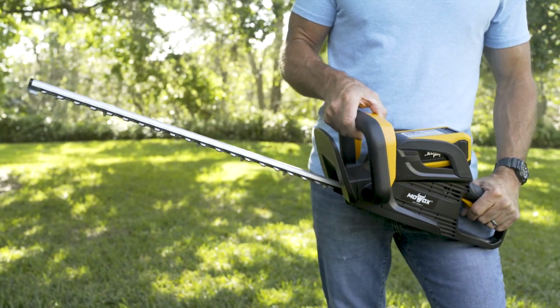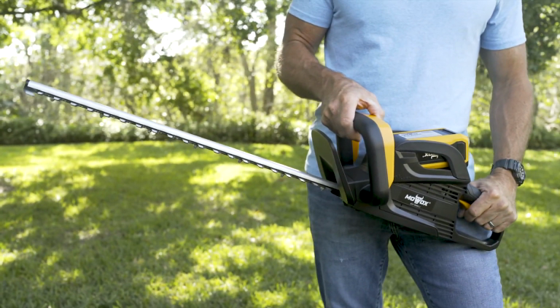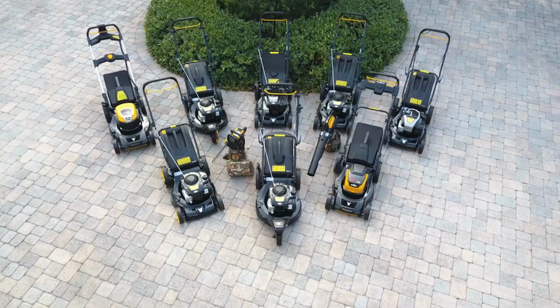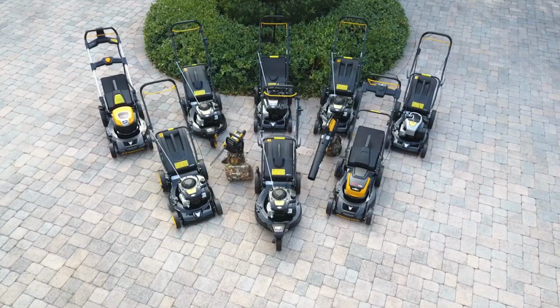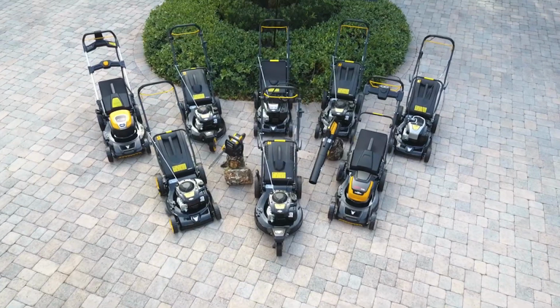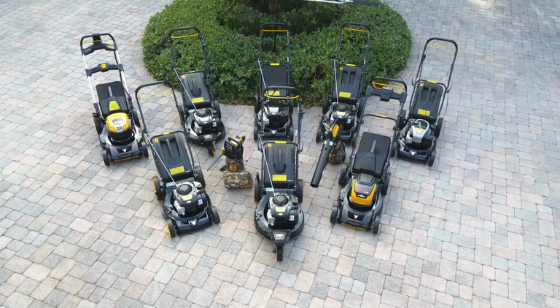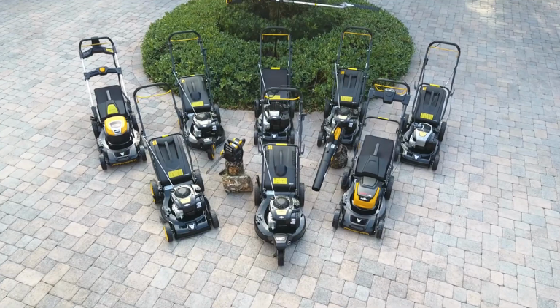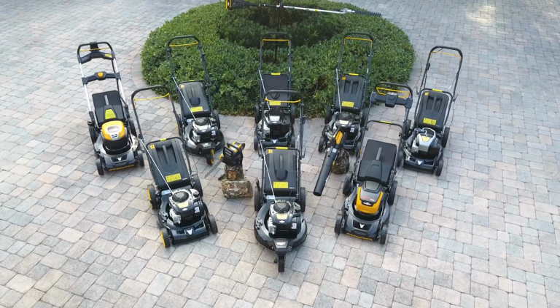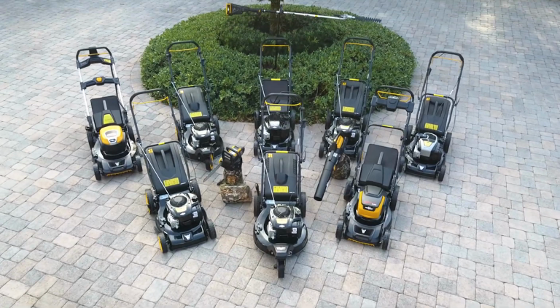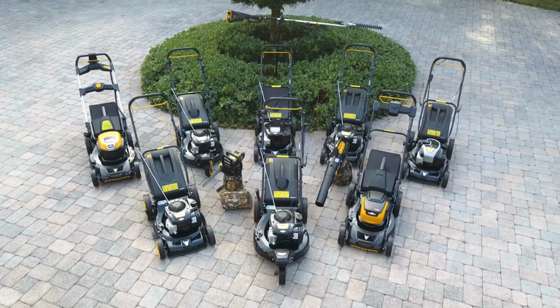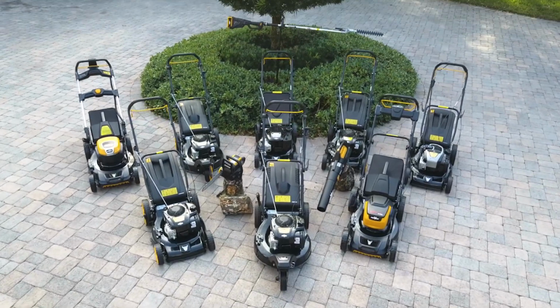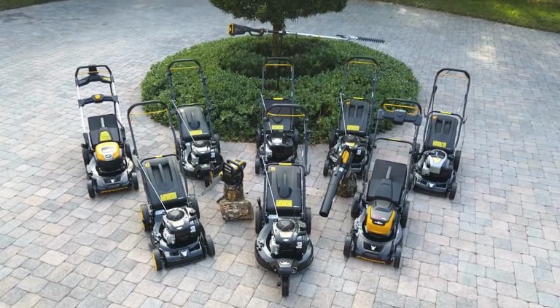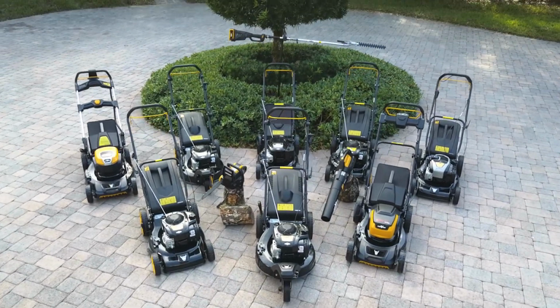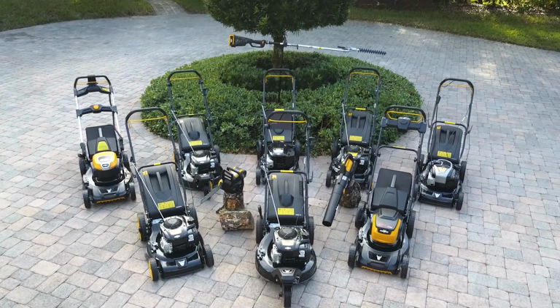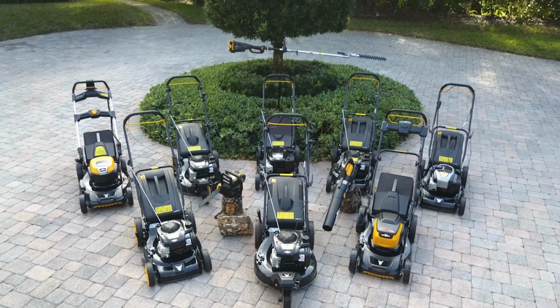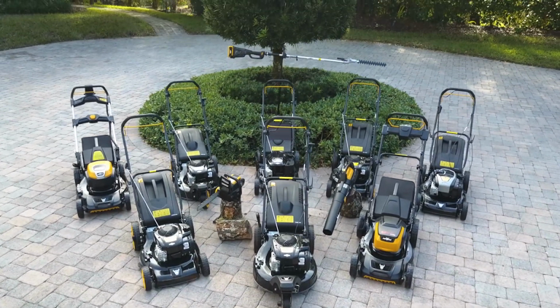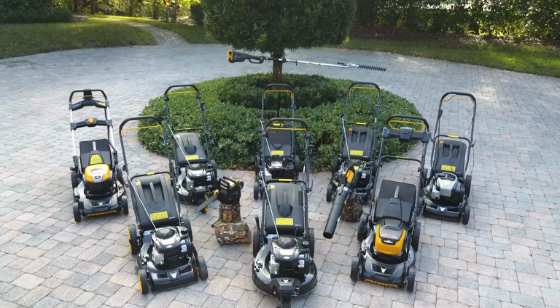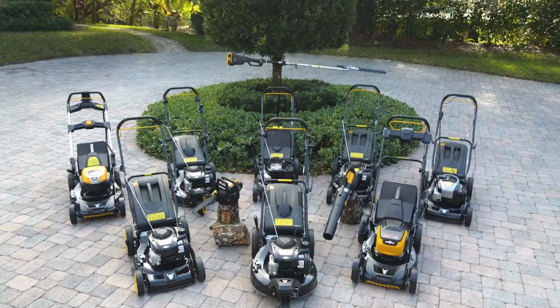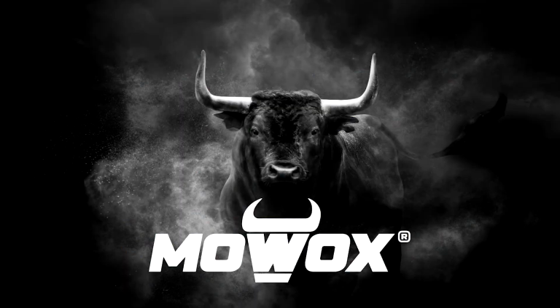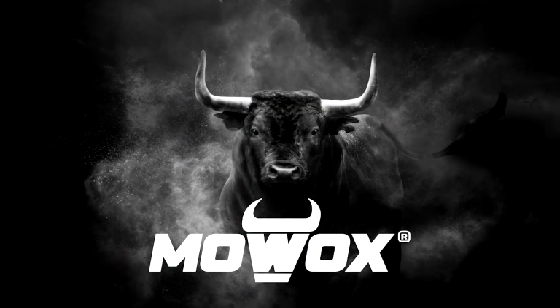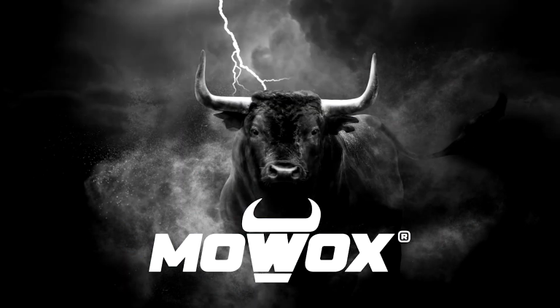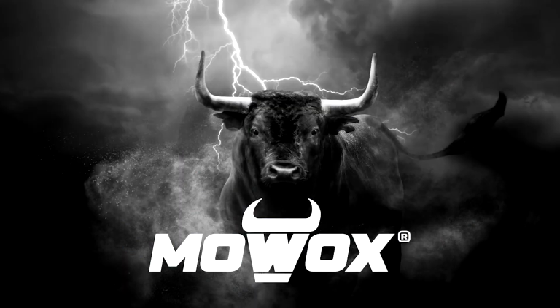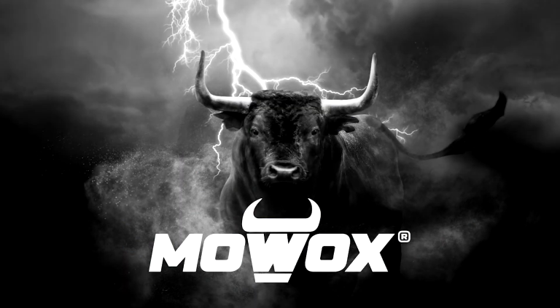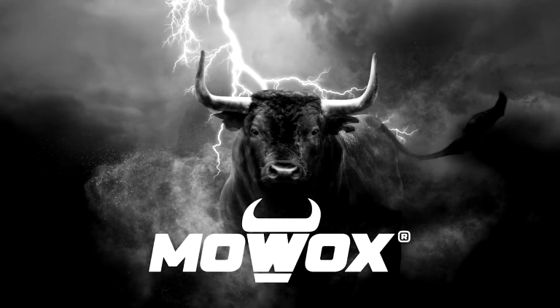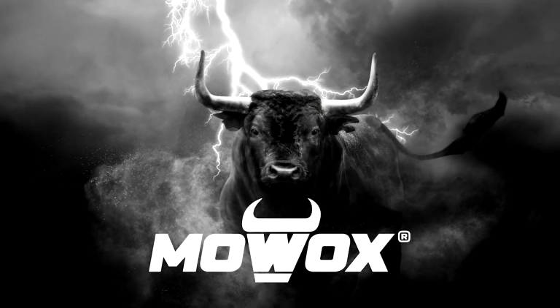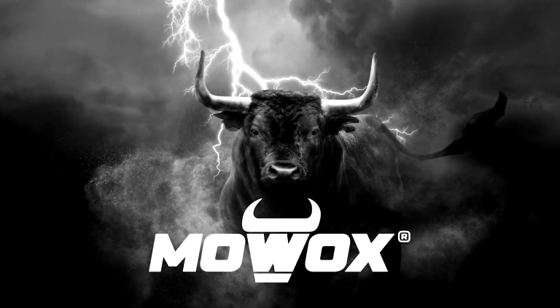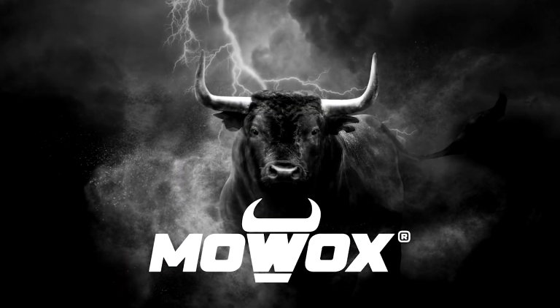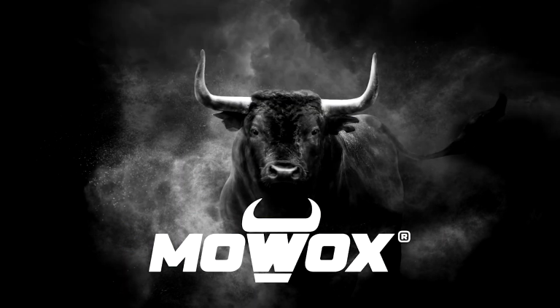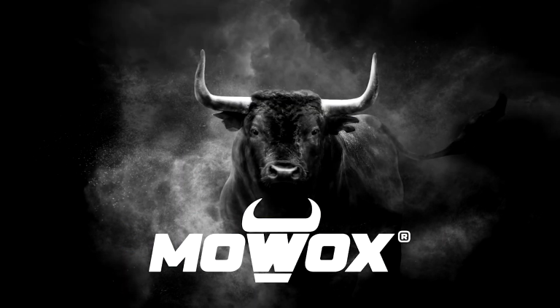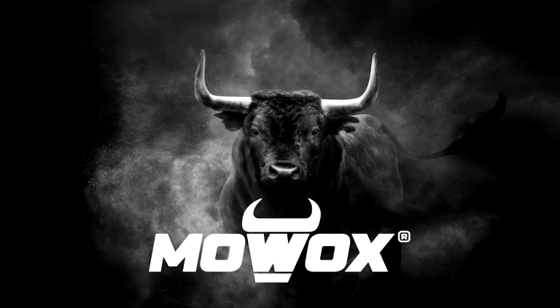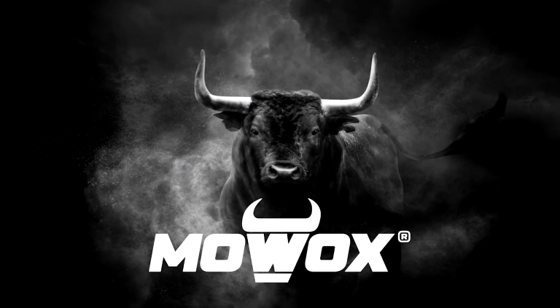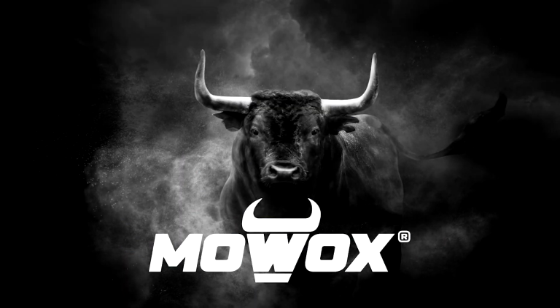The expanding MOAX family of products. MOAX. Unleash the beast.